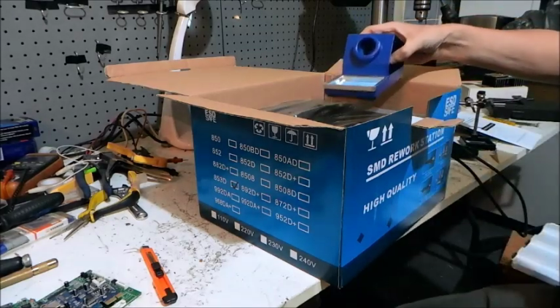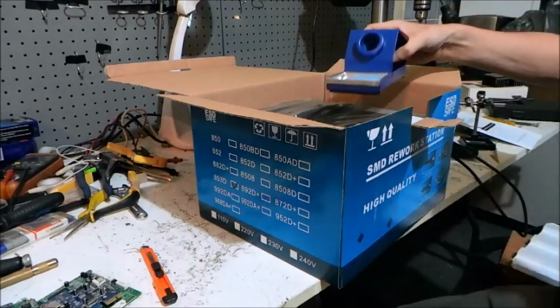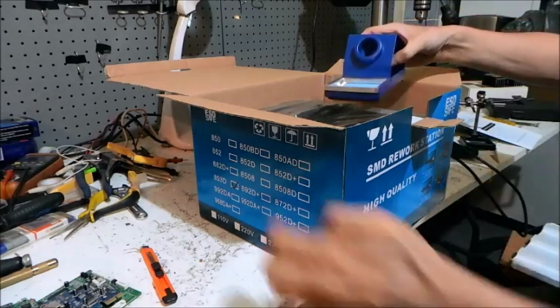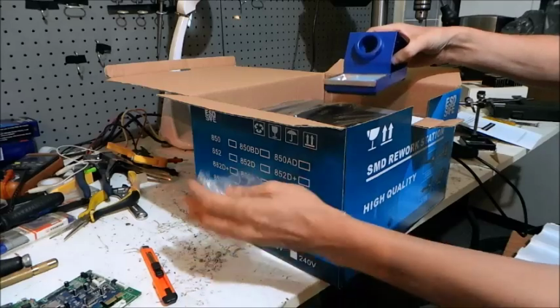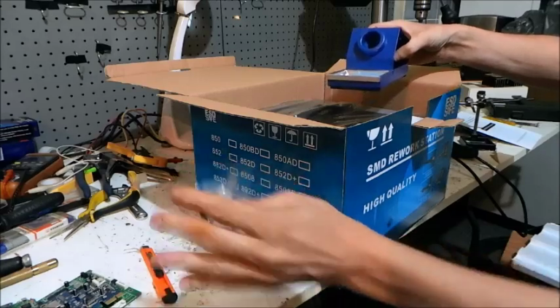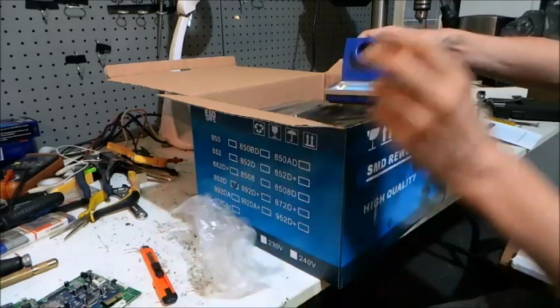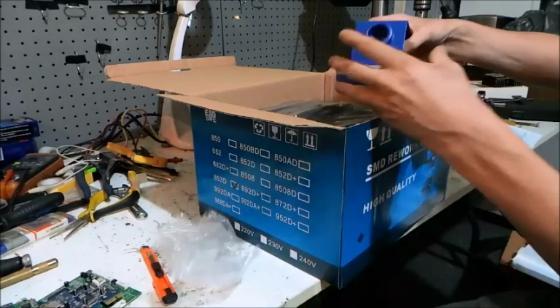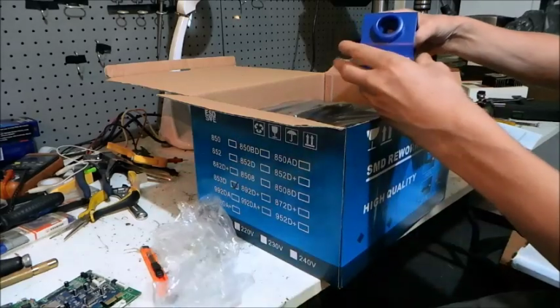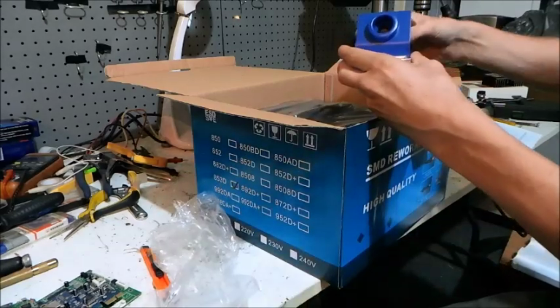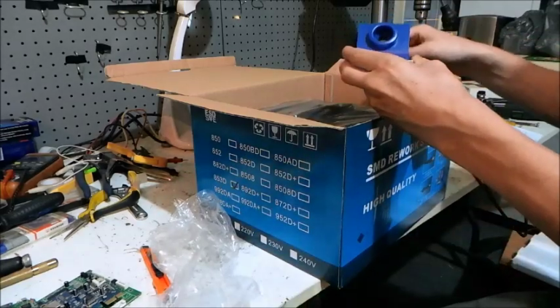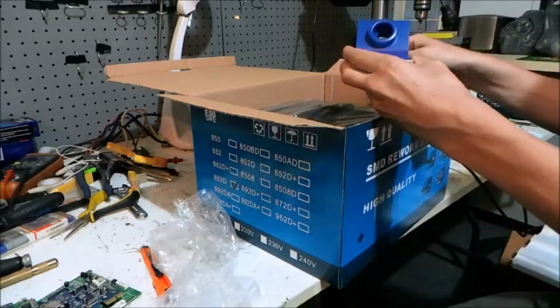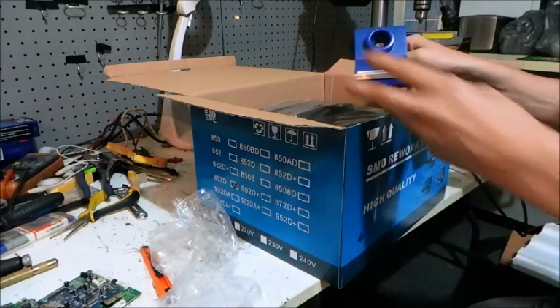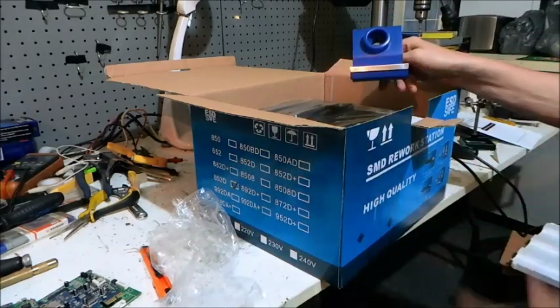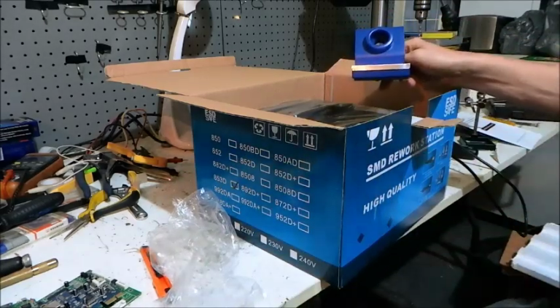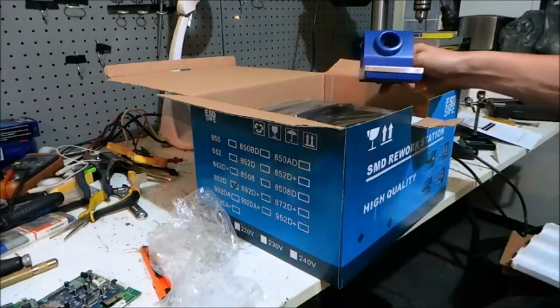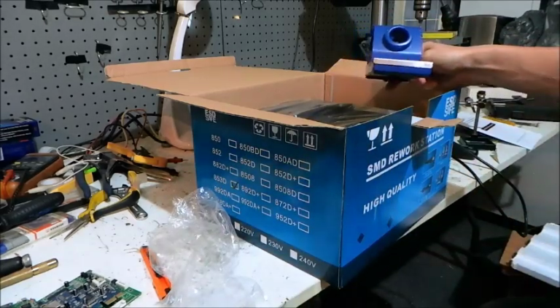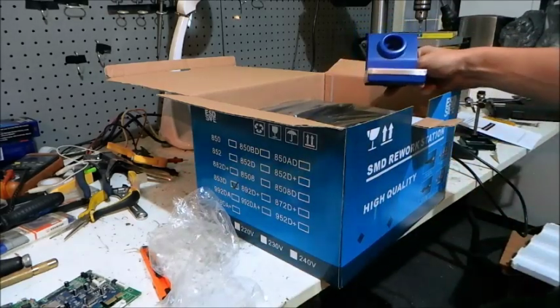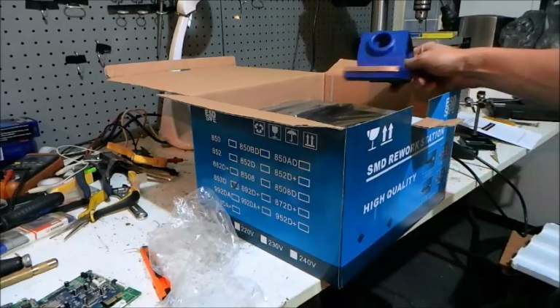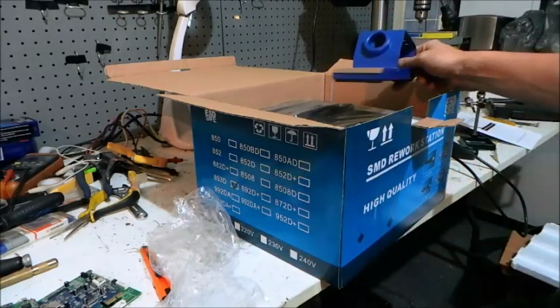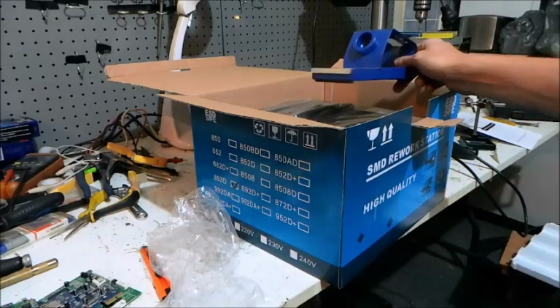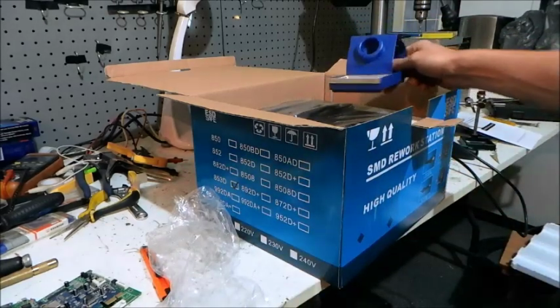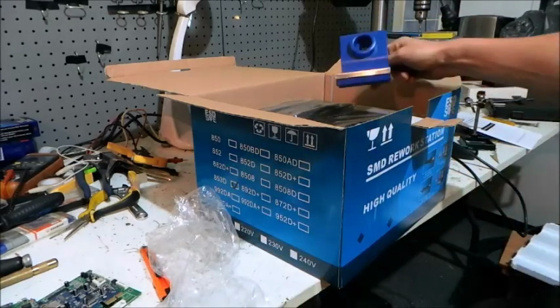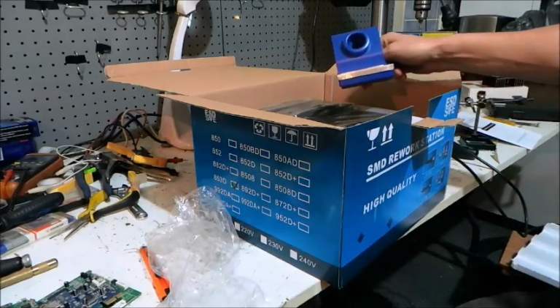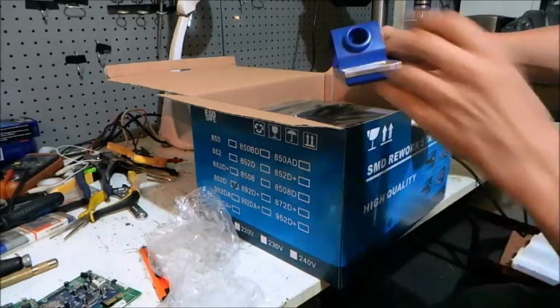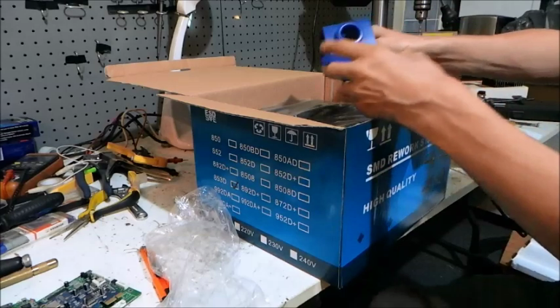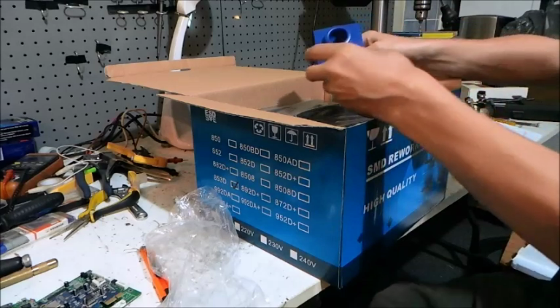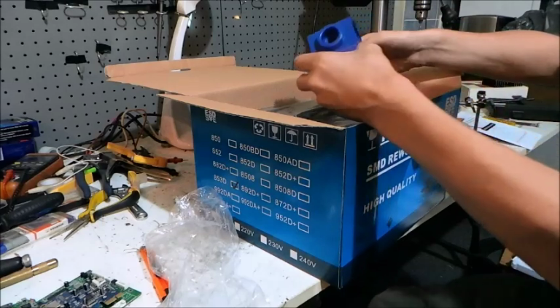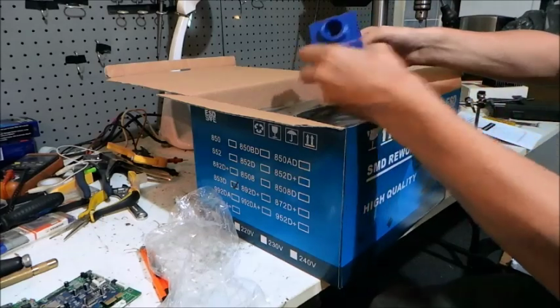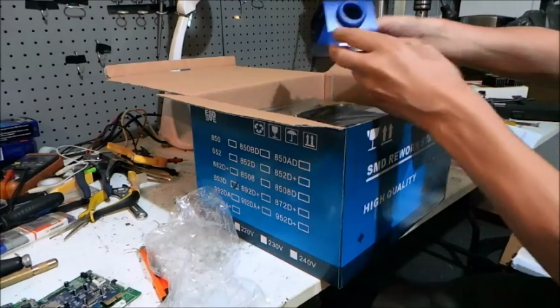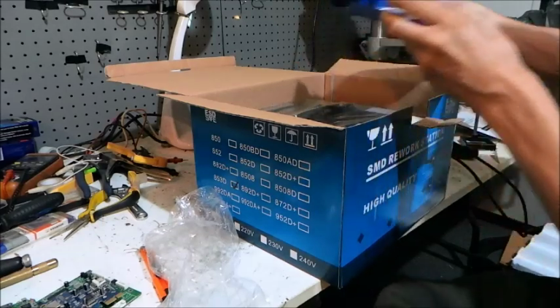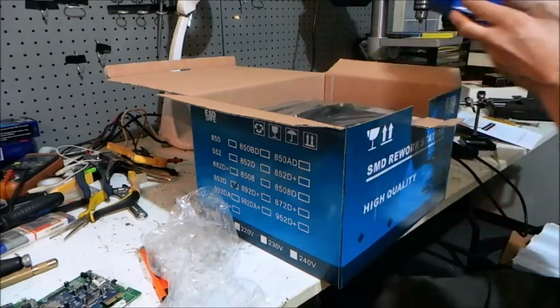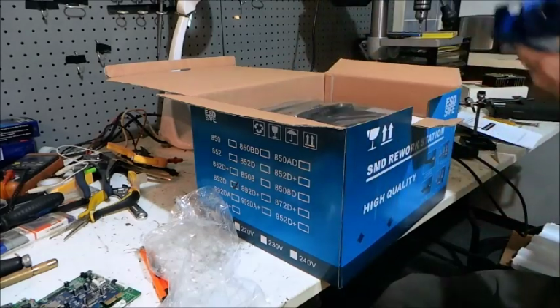I'm just going to have a look over here by the camera to make sure I'm holding everything so you can see it. Excellent. Okay, so there's the soldering iron stand.